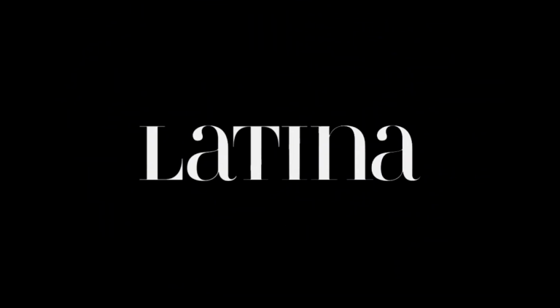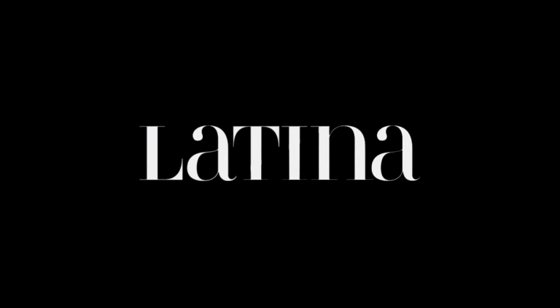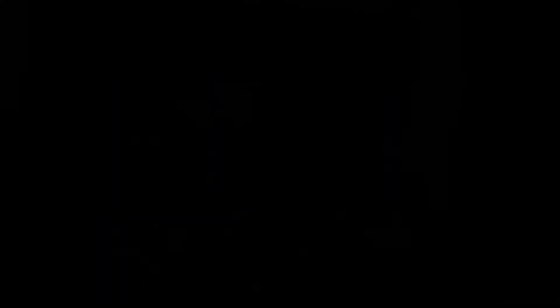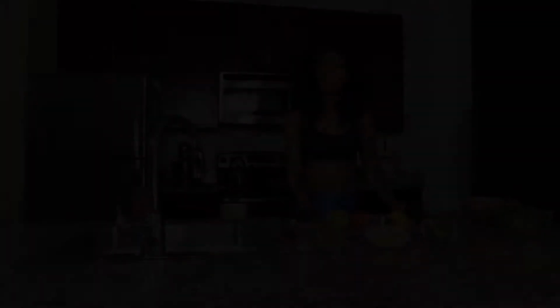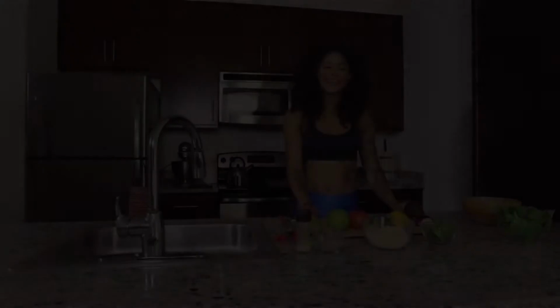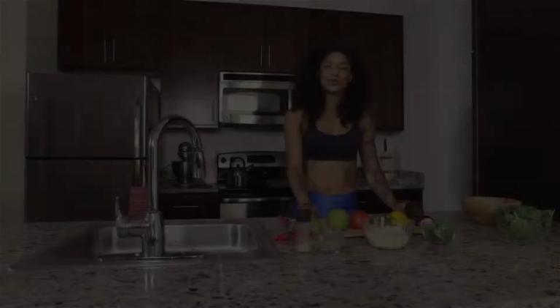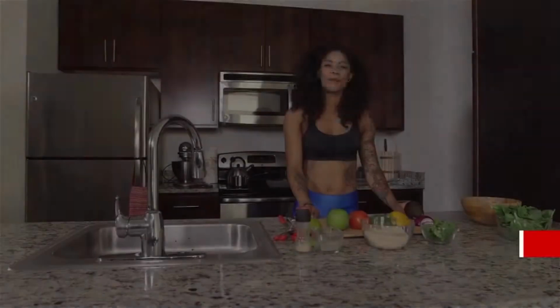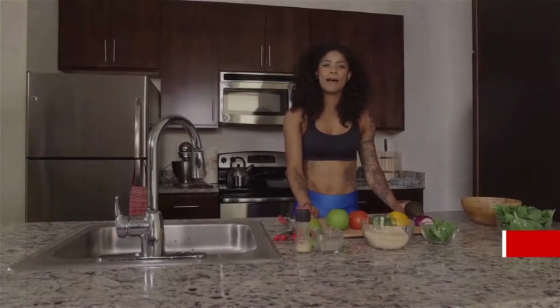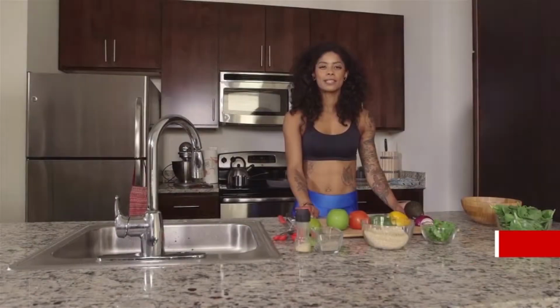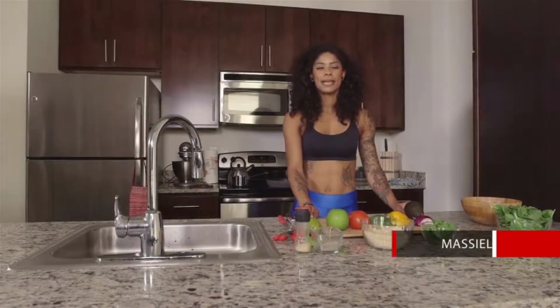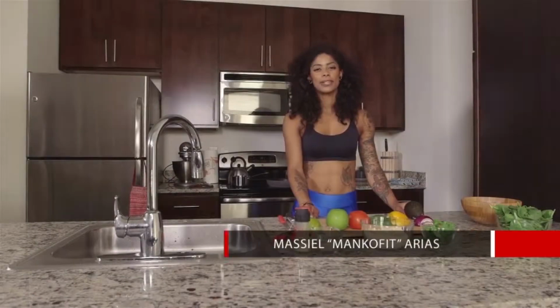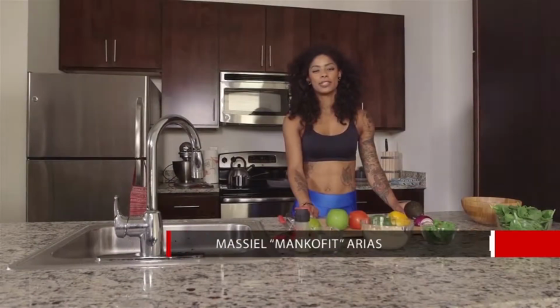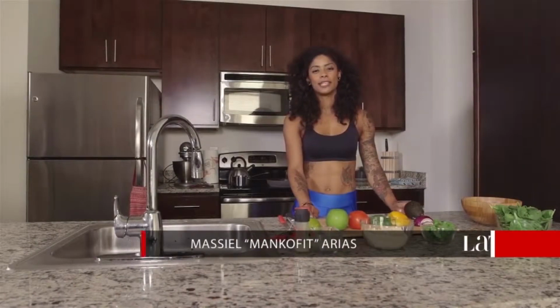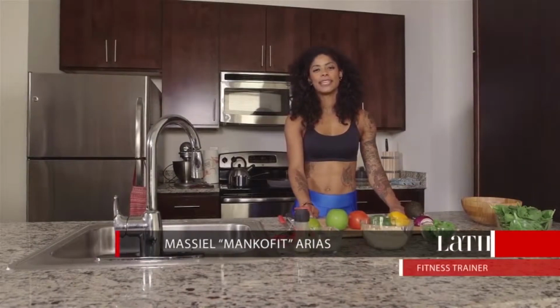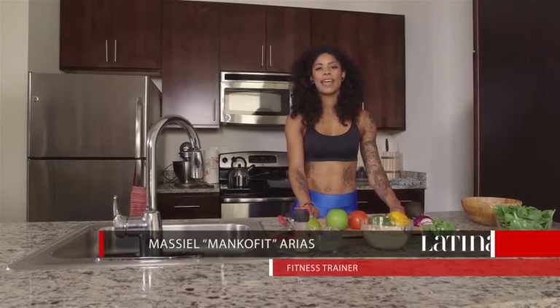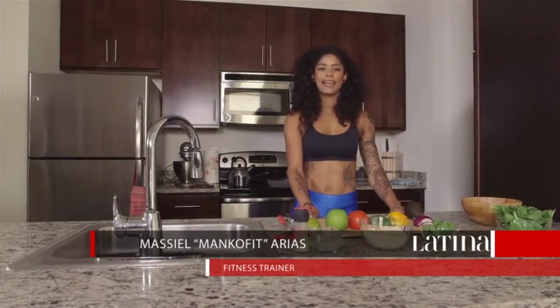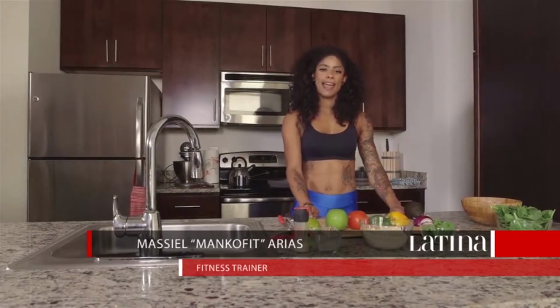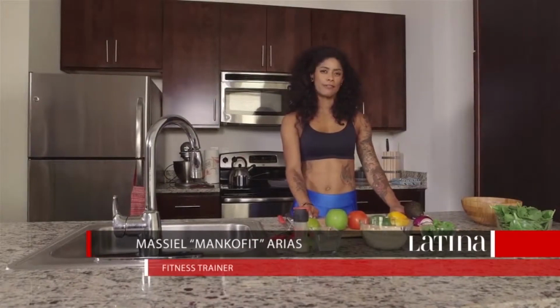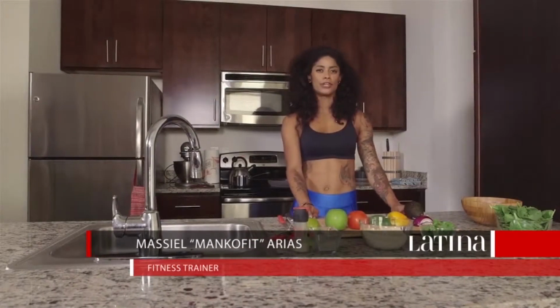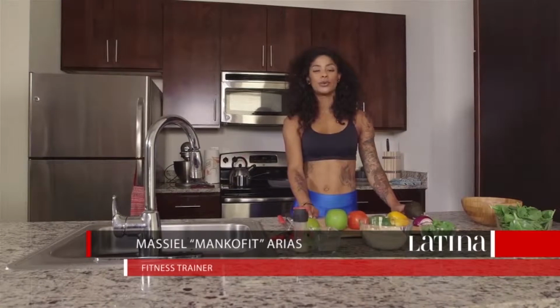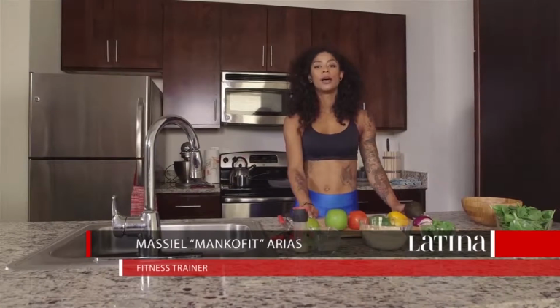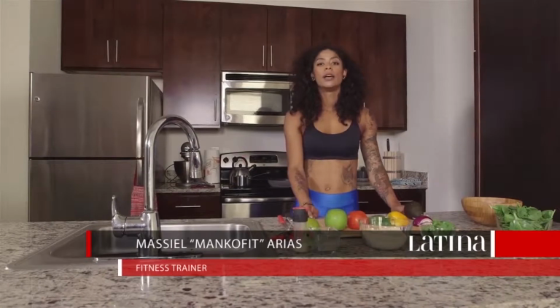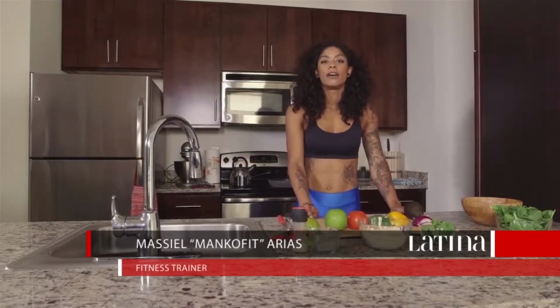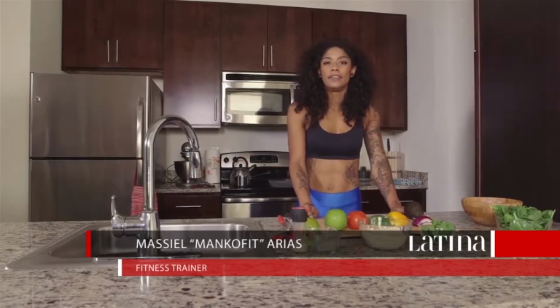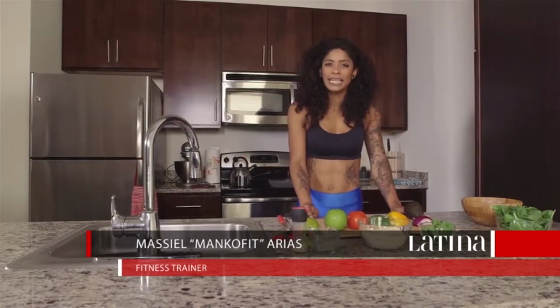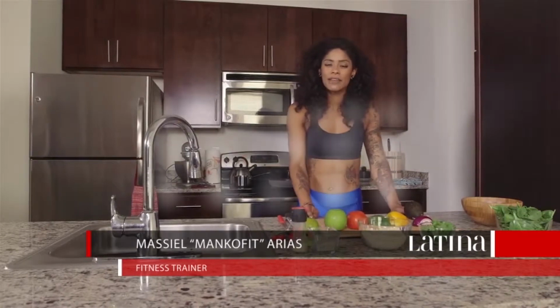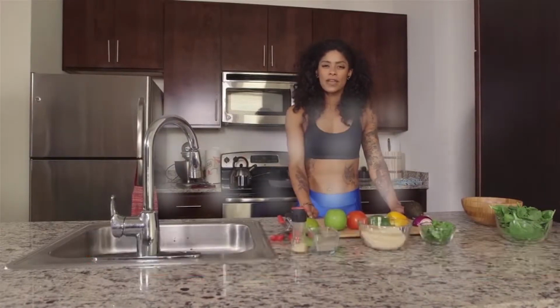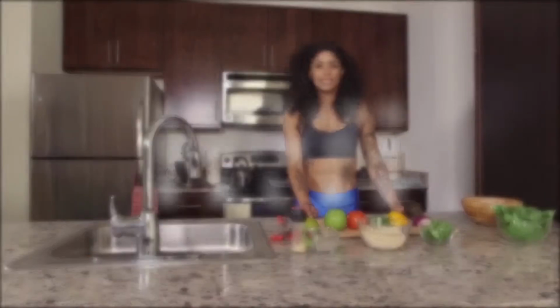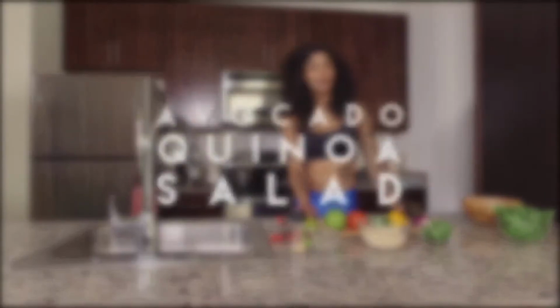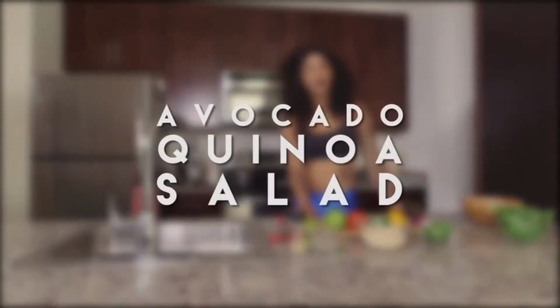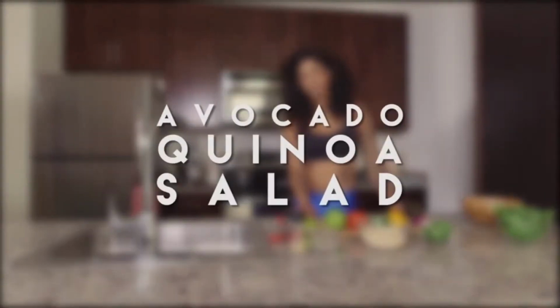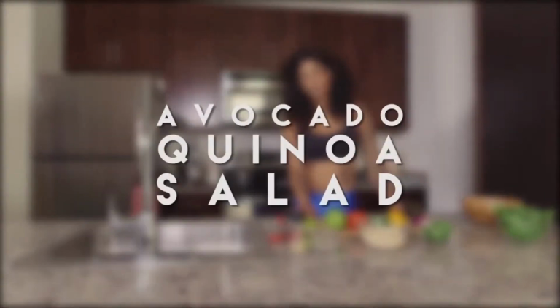Hey guys, welcome back to my kitchen. Today I have for you a vegan and vegetarian option.